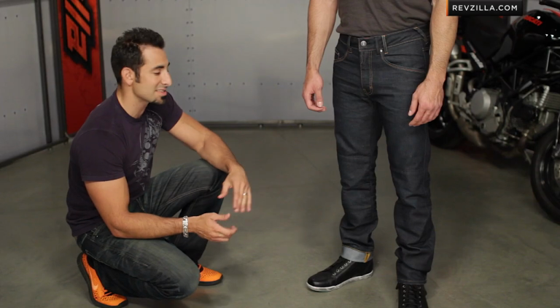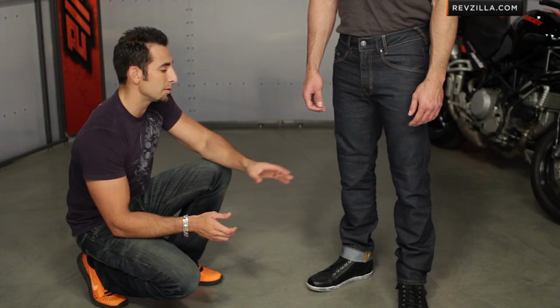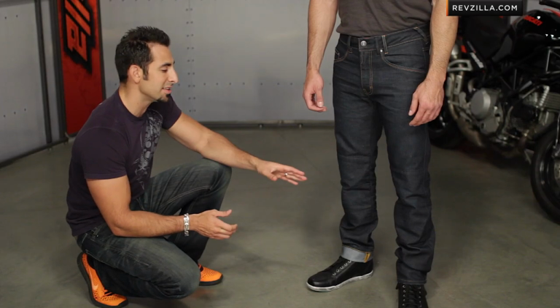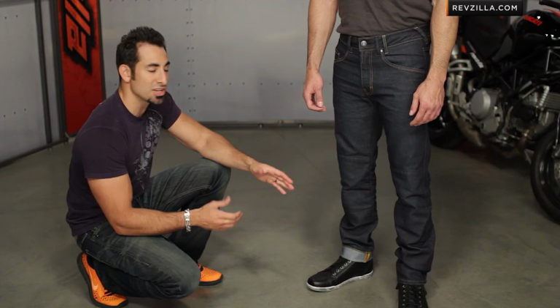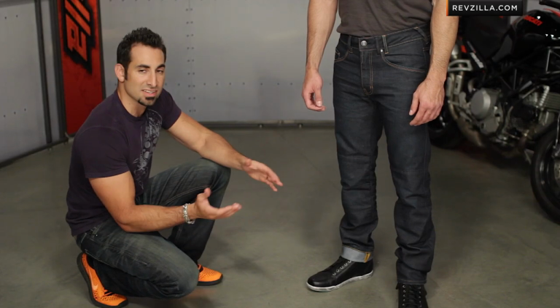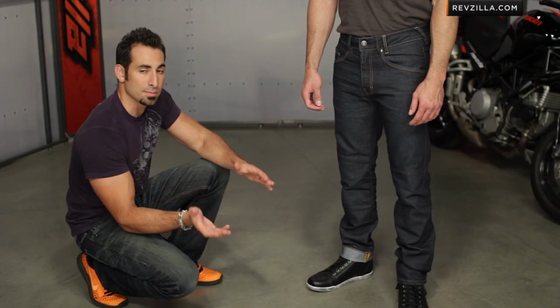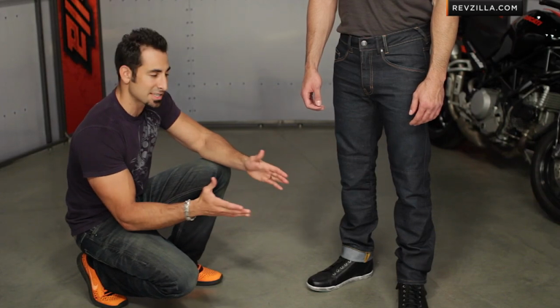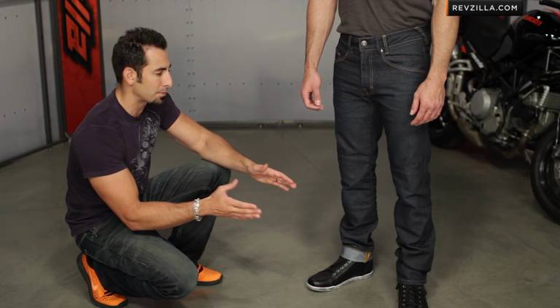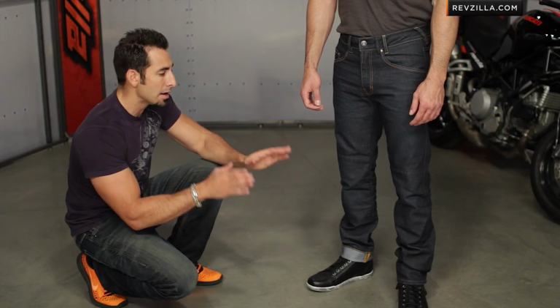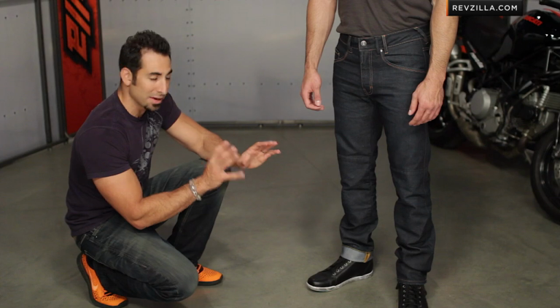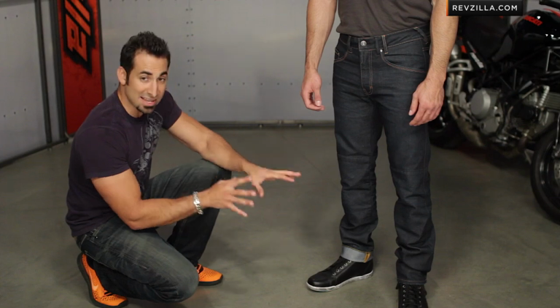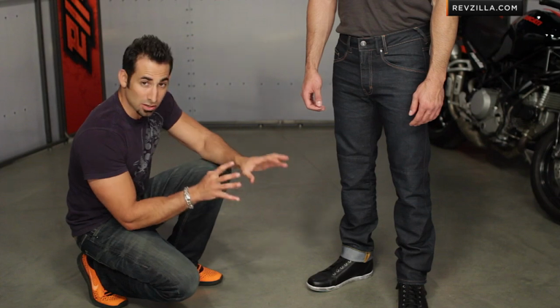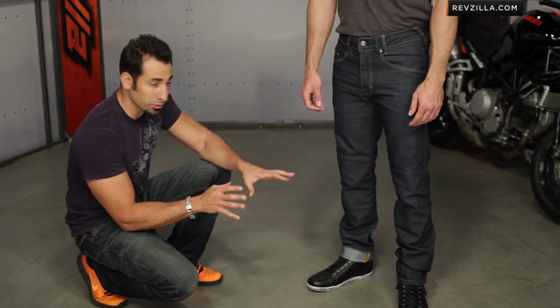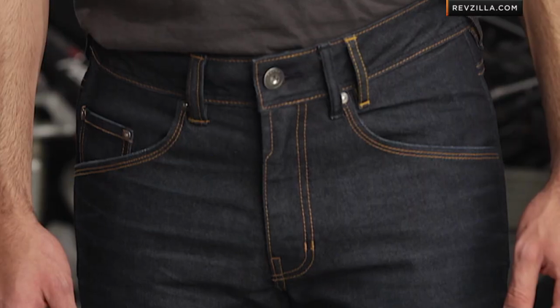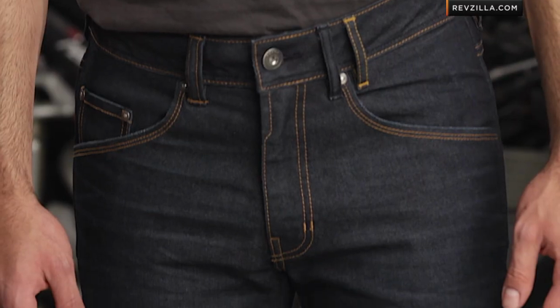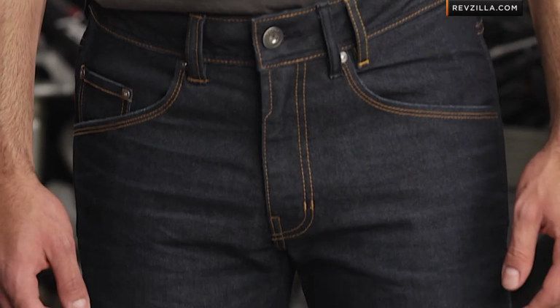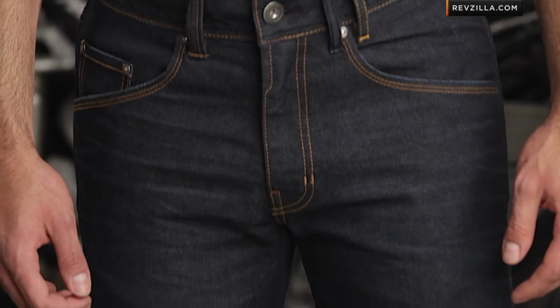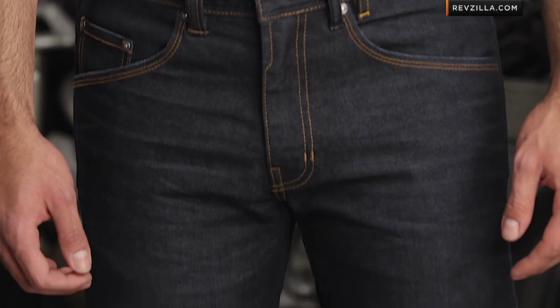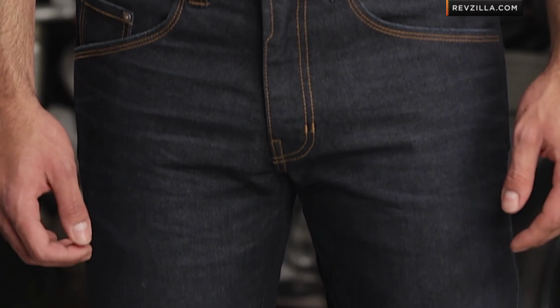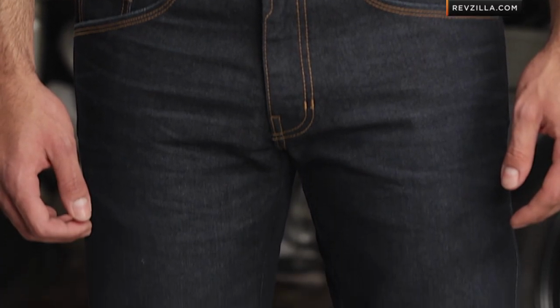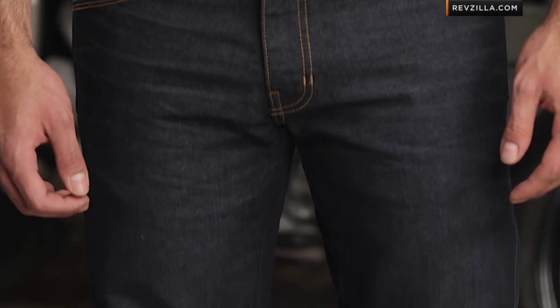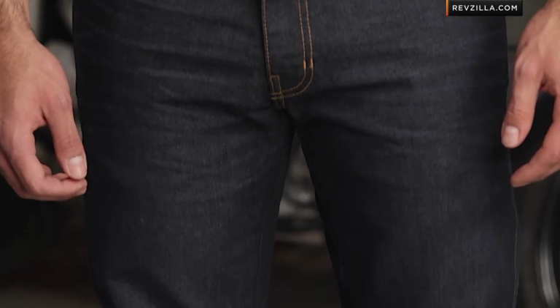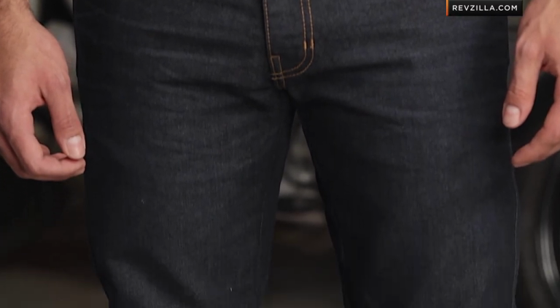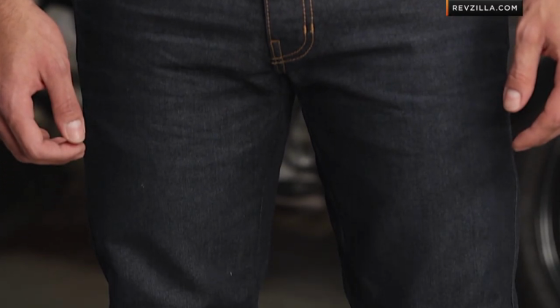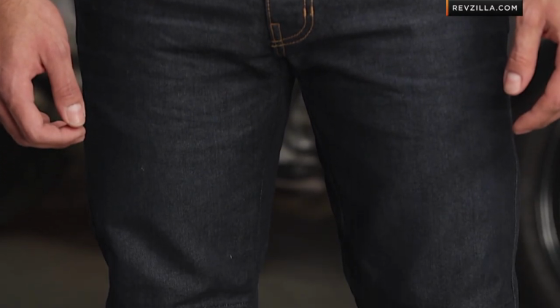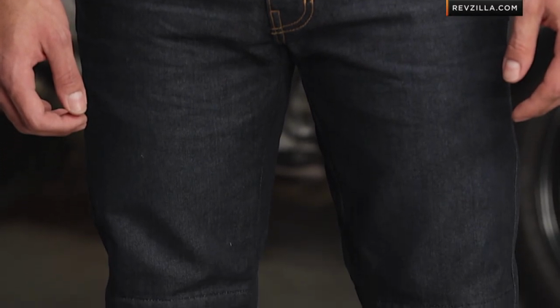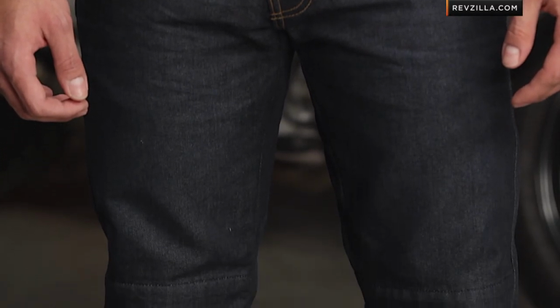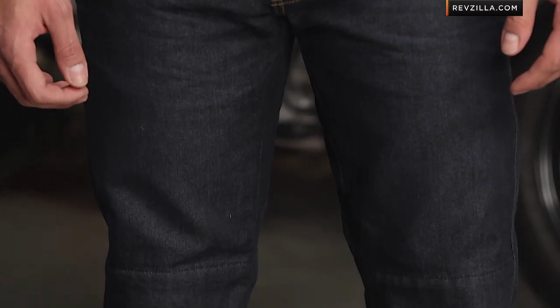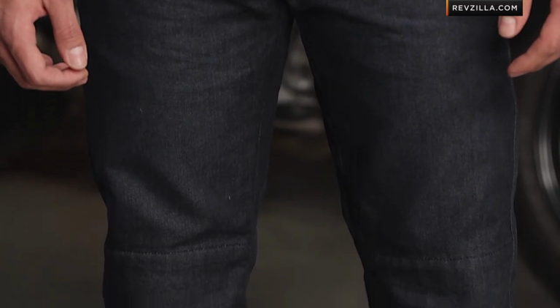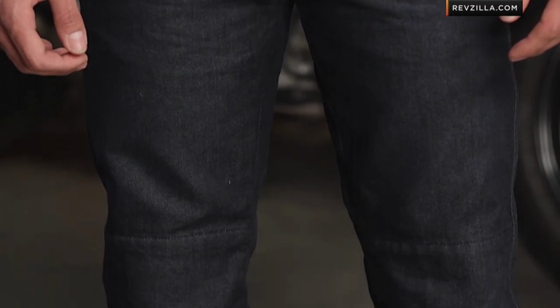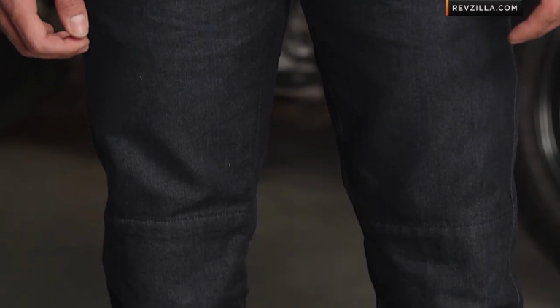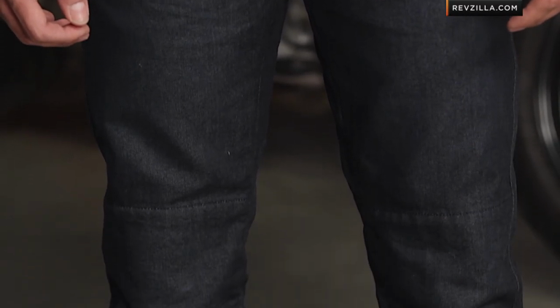The armor doesn't come in the jeans — it comes separate — but it is included in the price tag, which is going to be north of that $250 range.